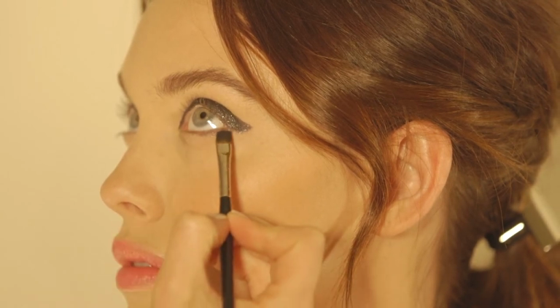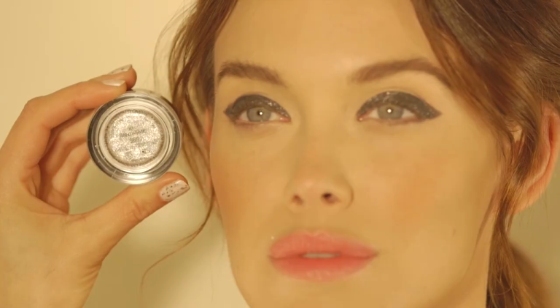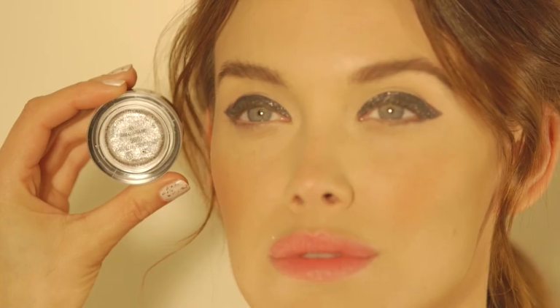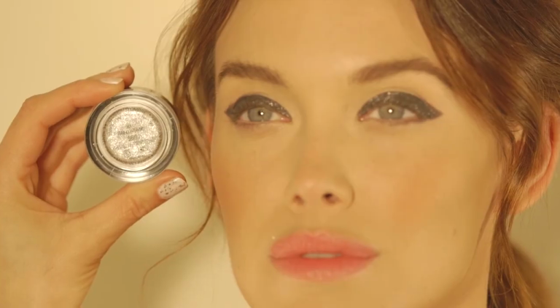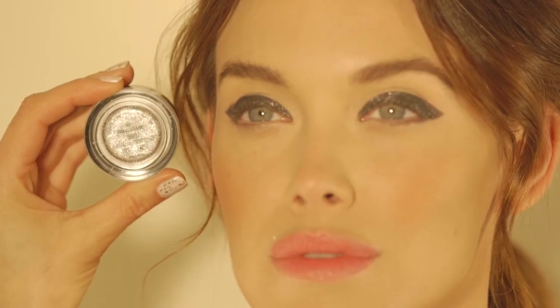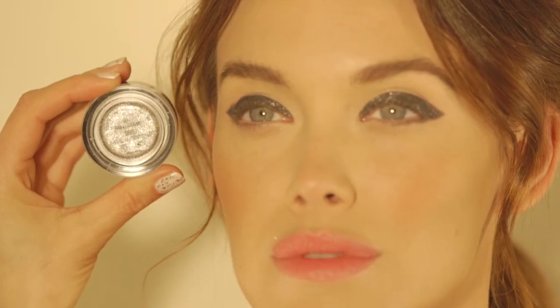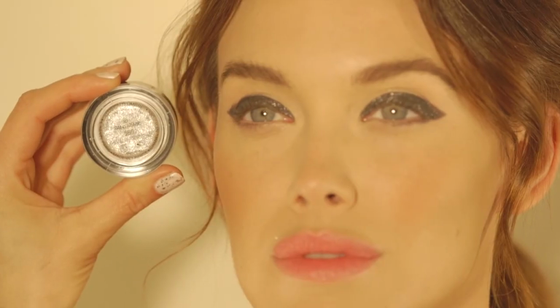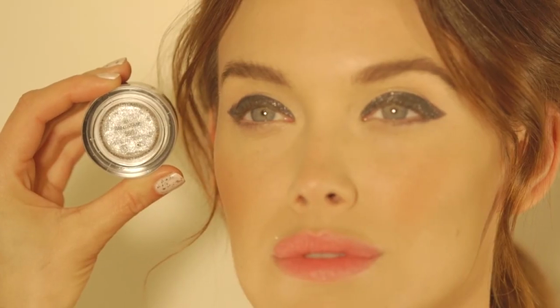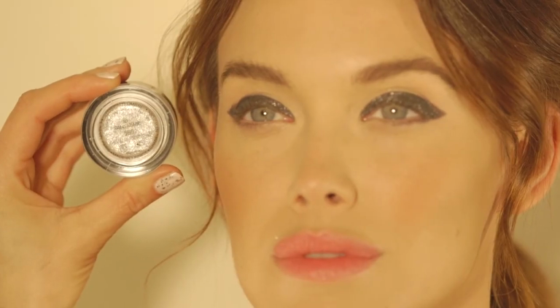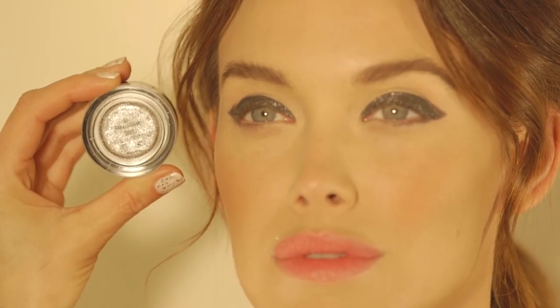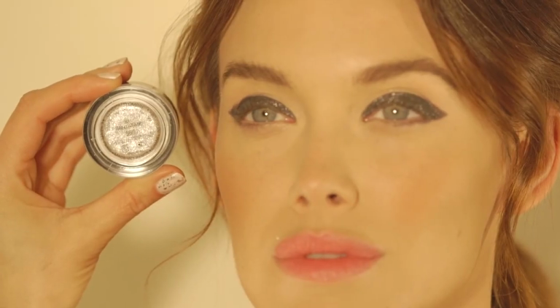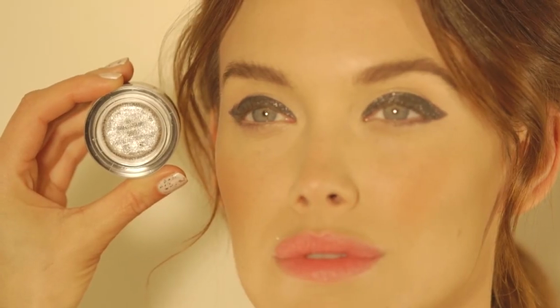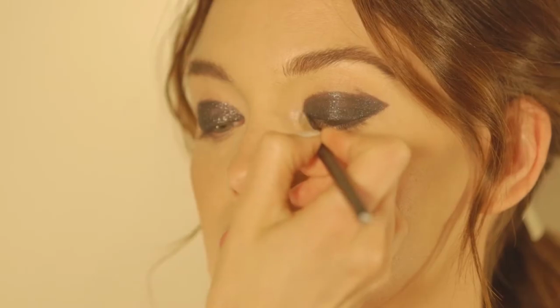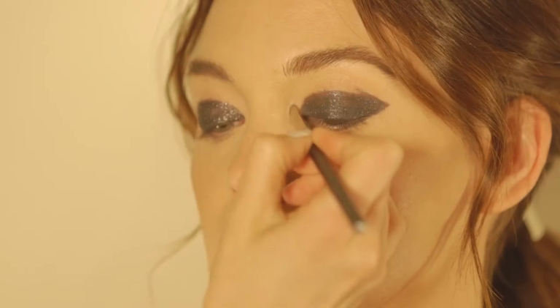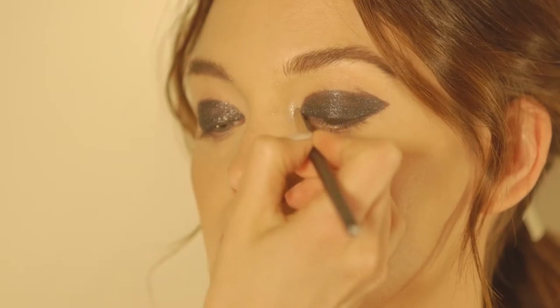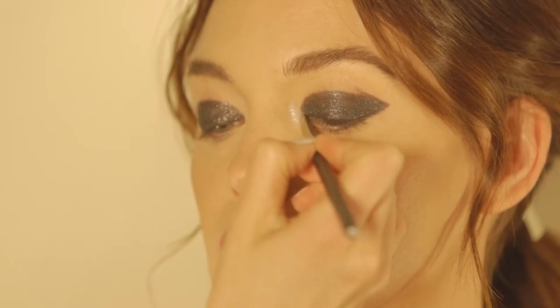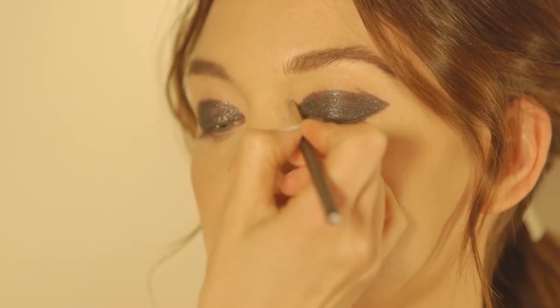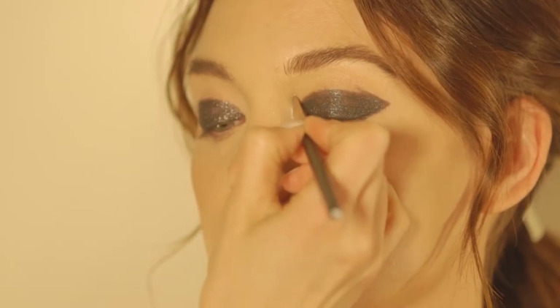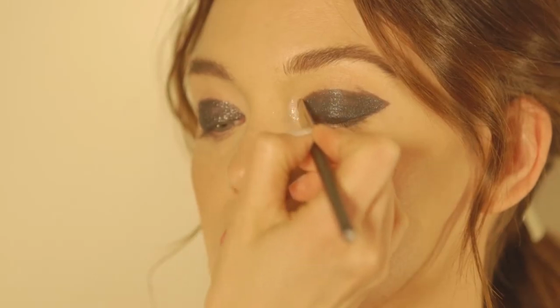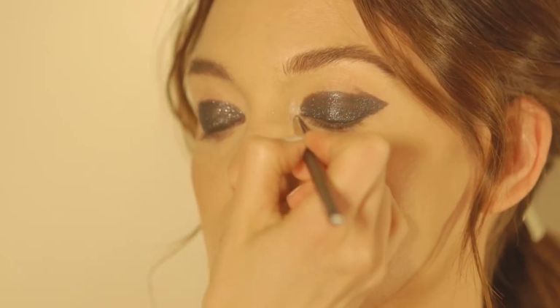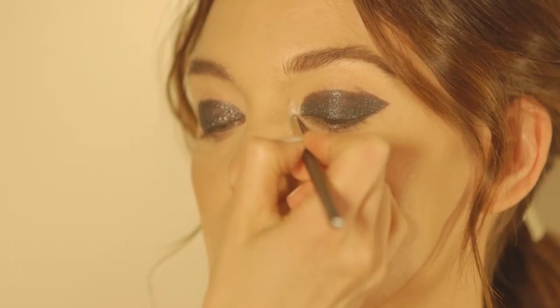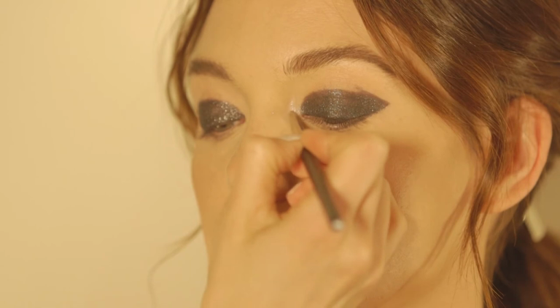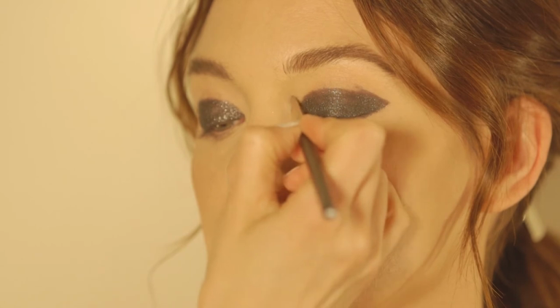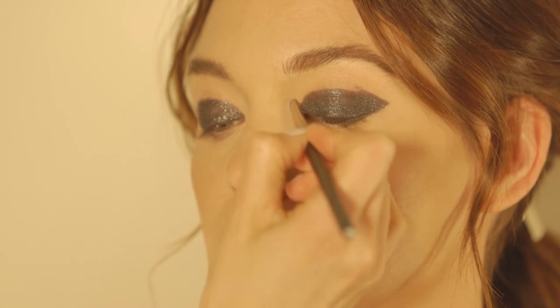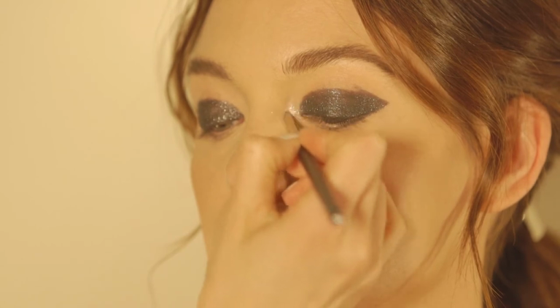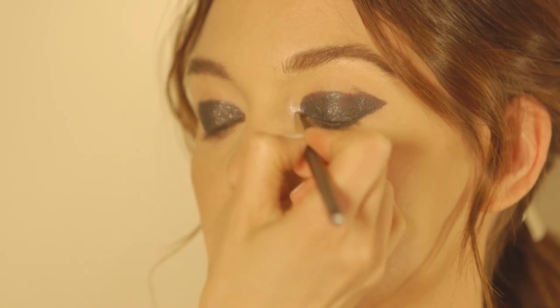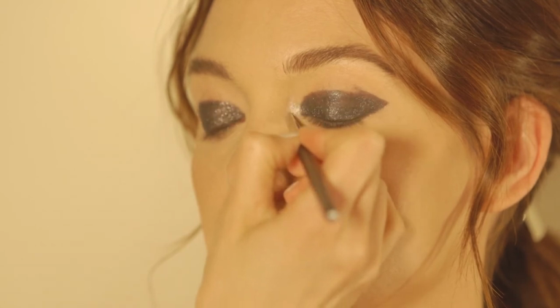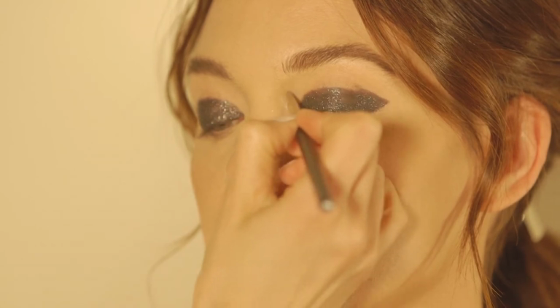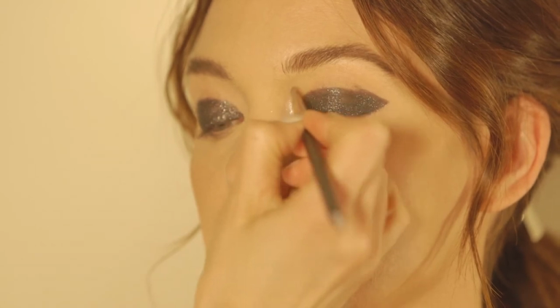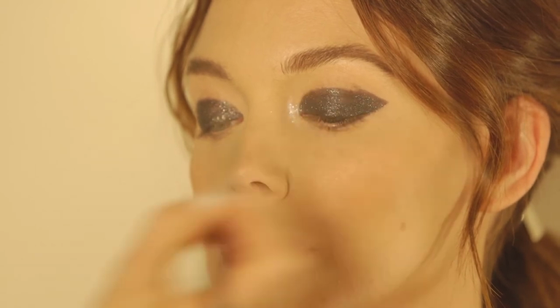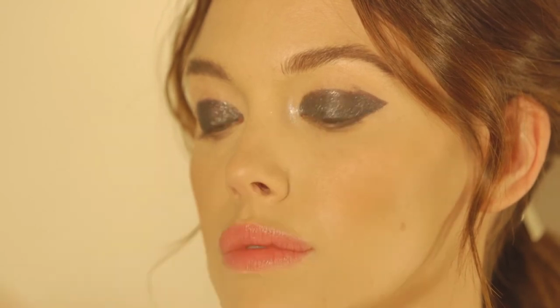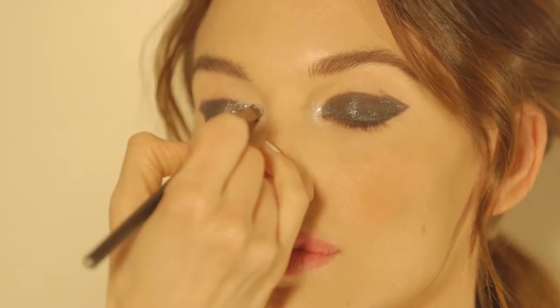For an extra sparkle, use the same product in shade No. 81 for the inner corners.